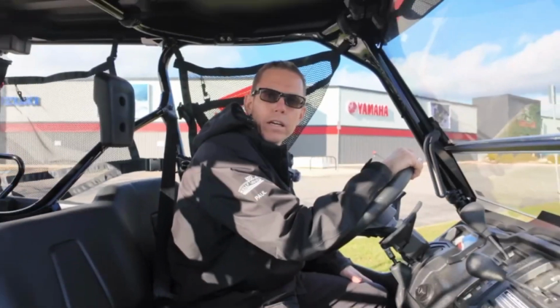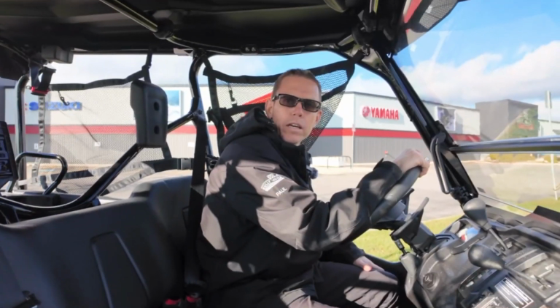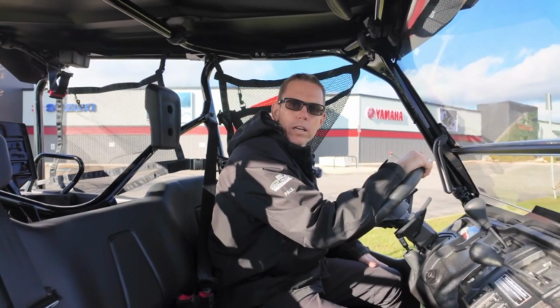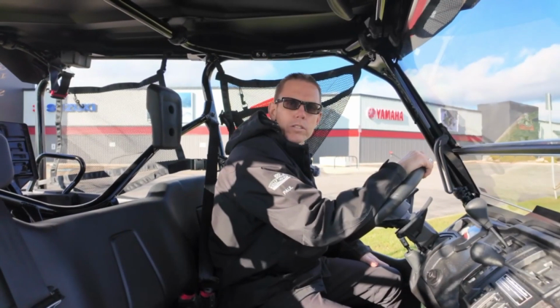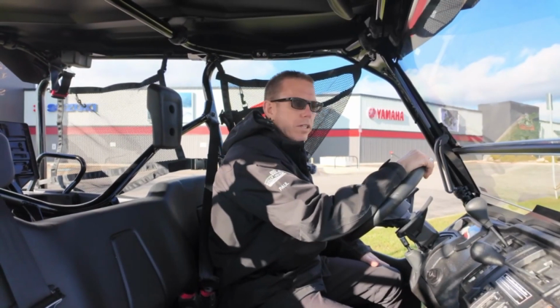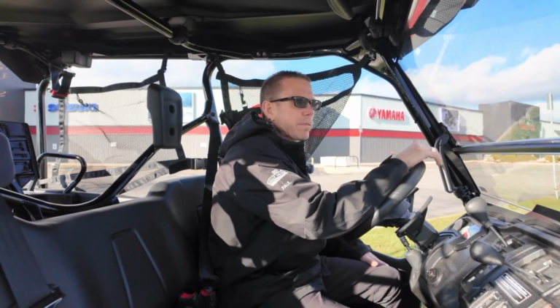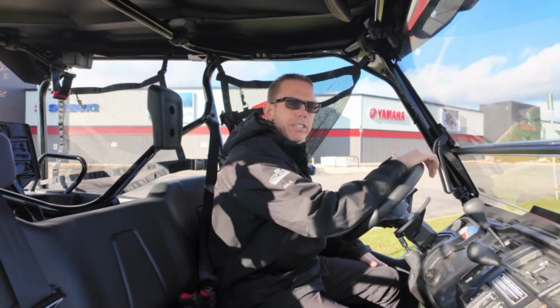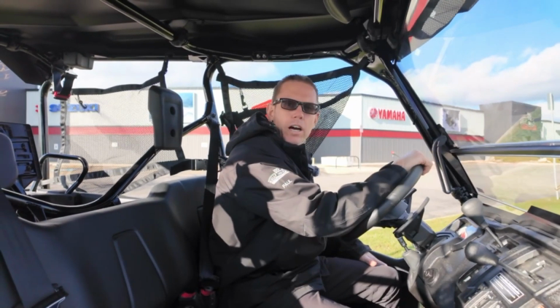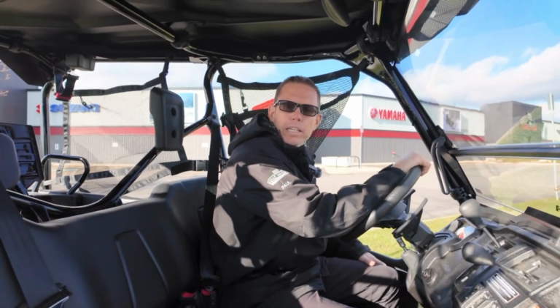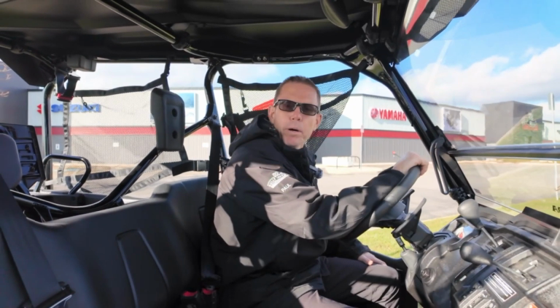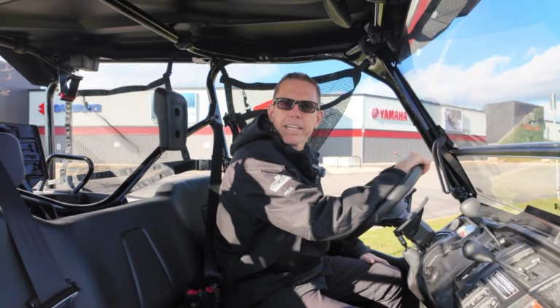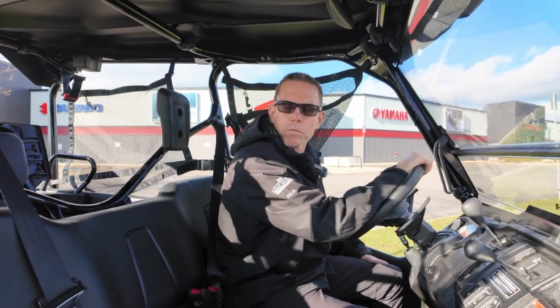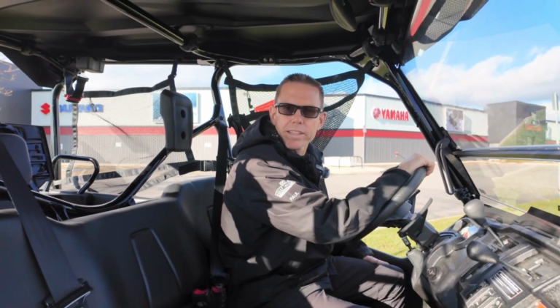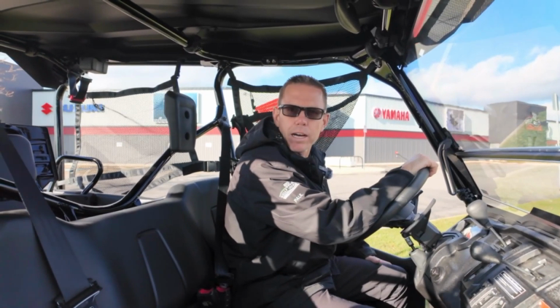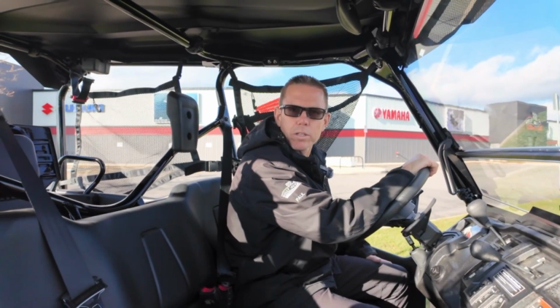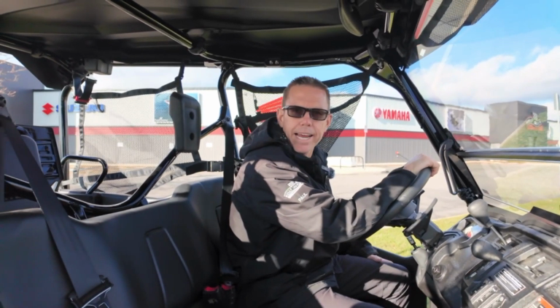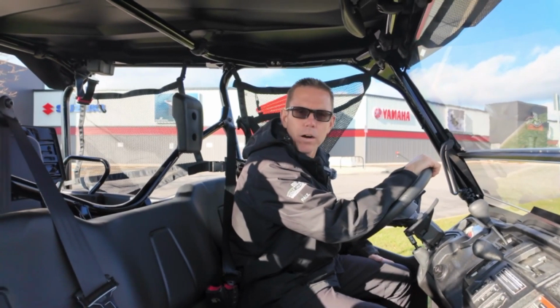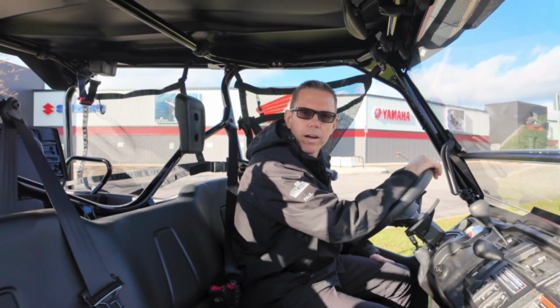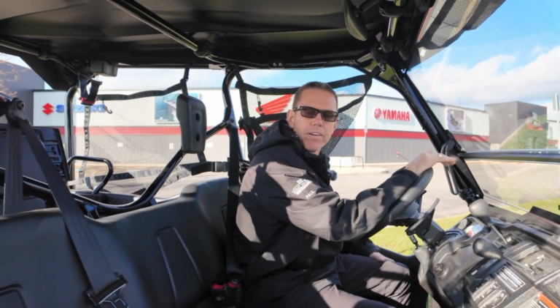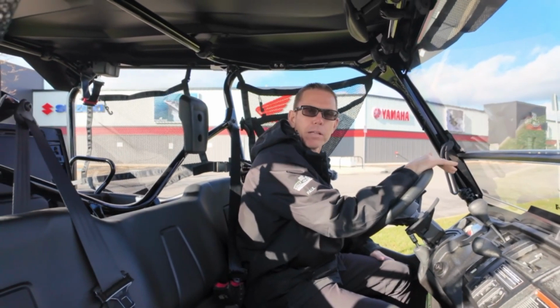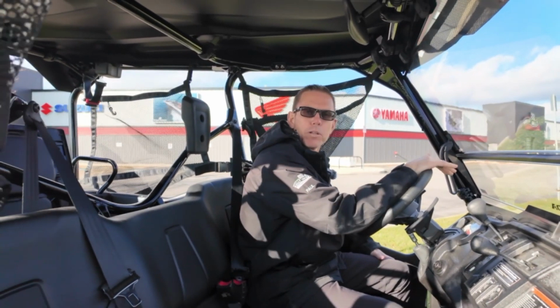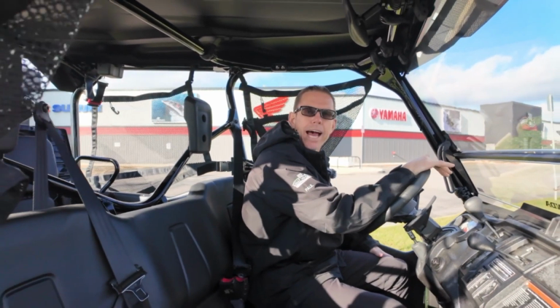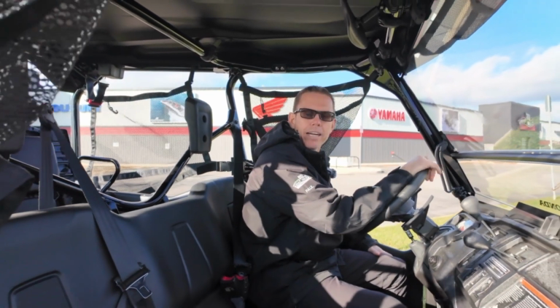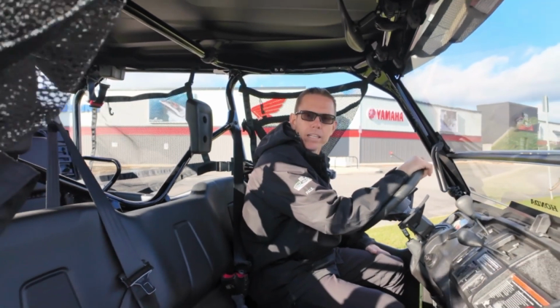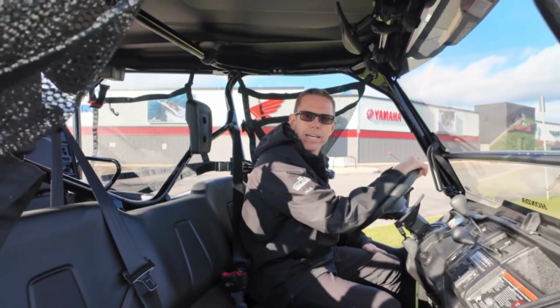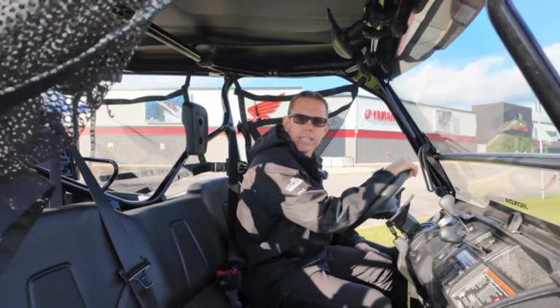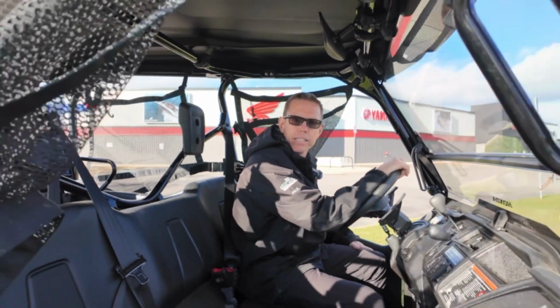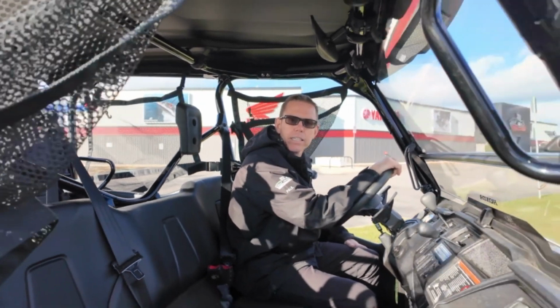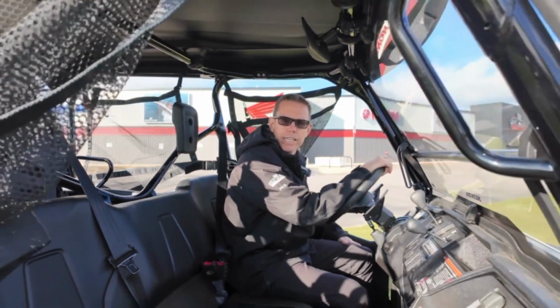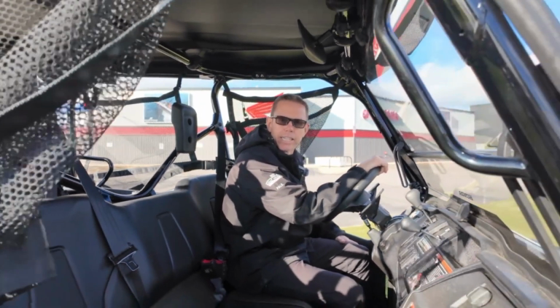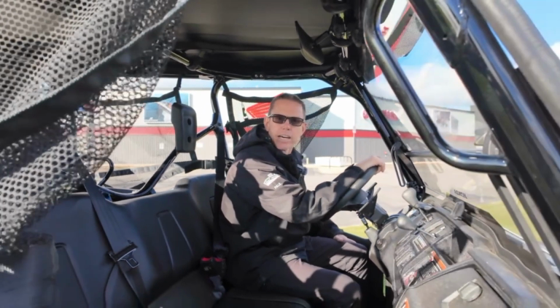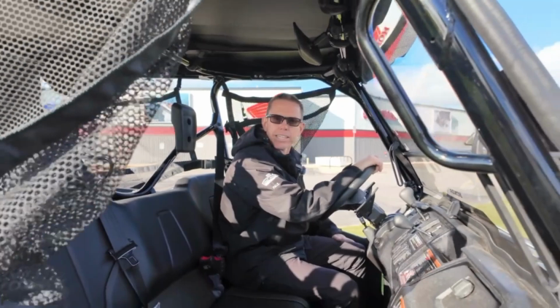Come get your Honda Pioneer 1000 now, available at Hully Gully in London.